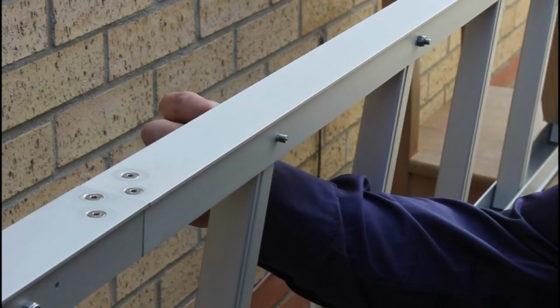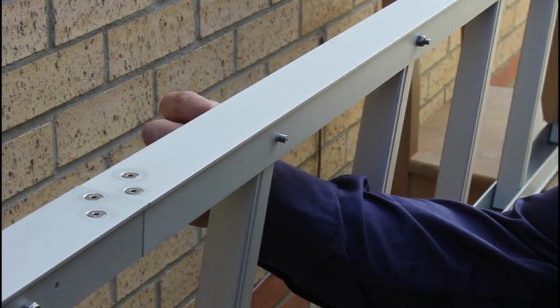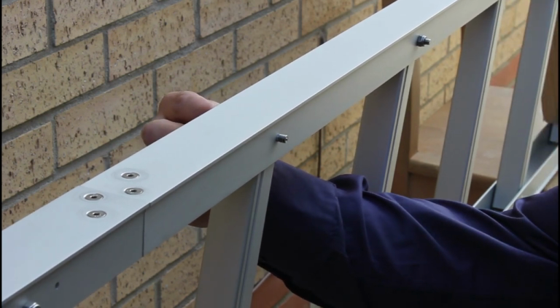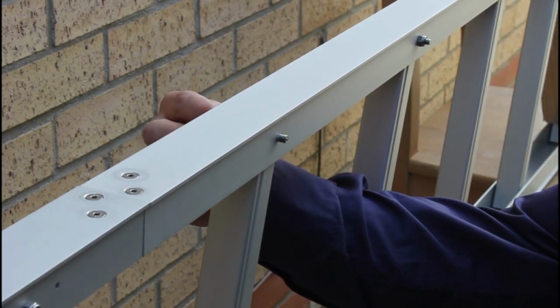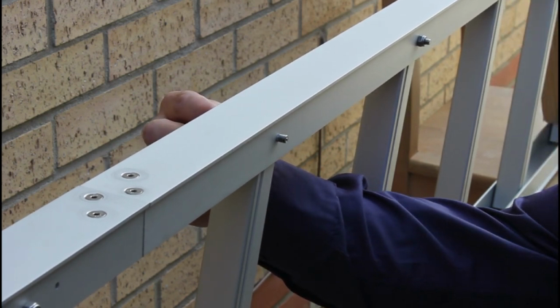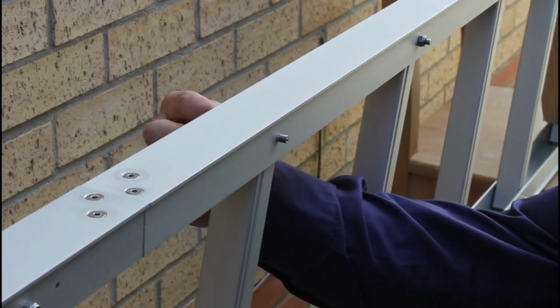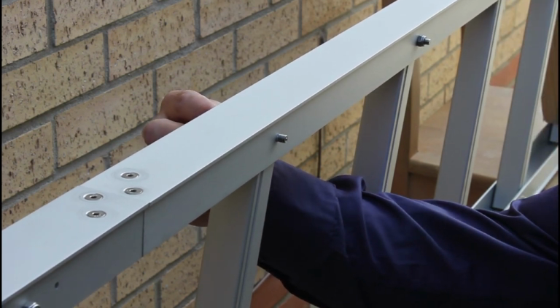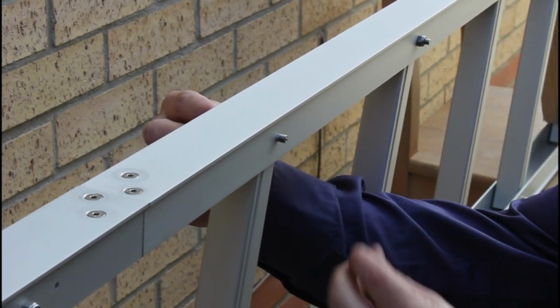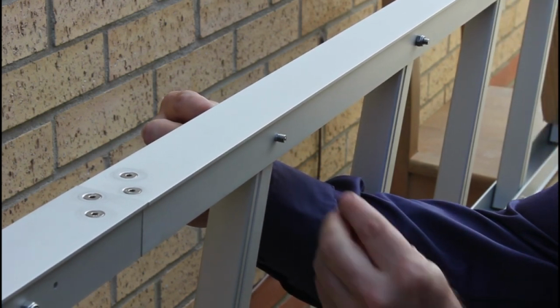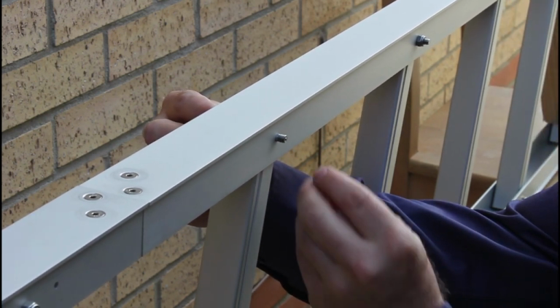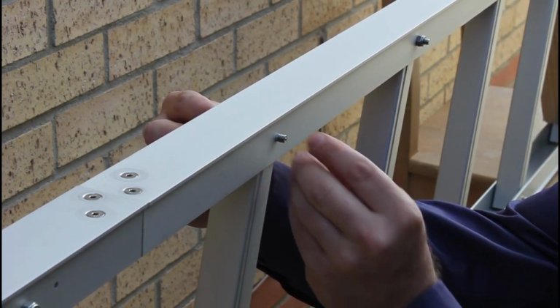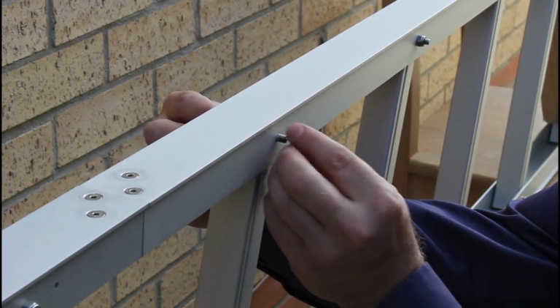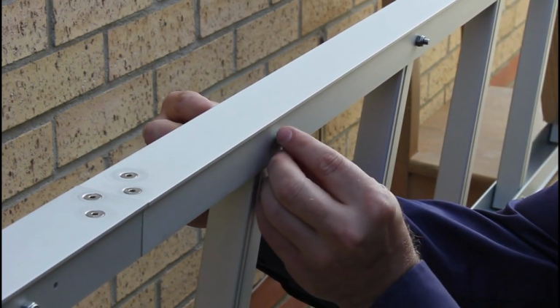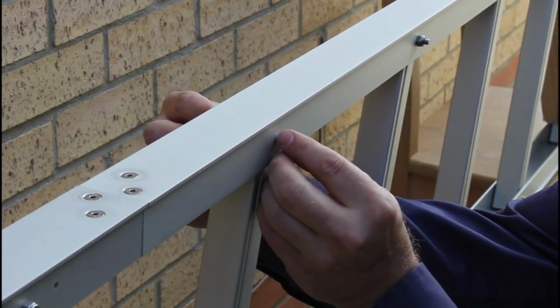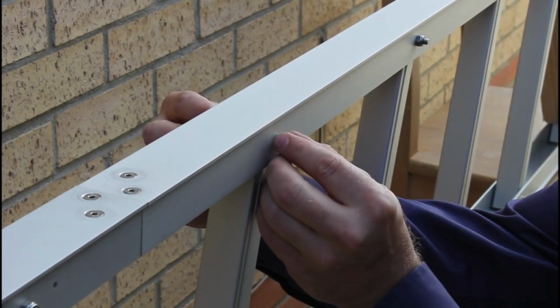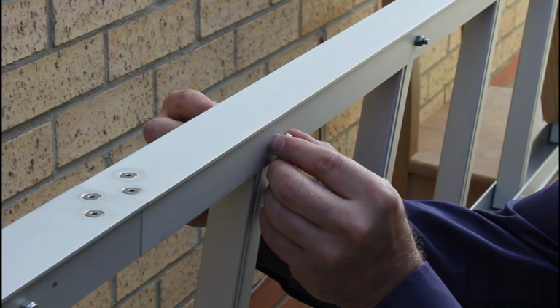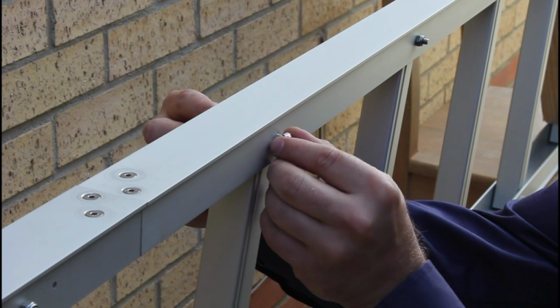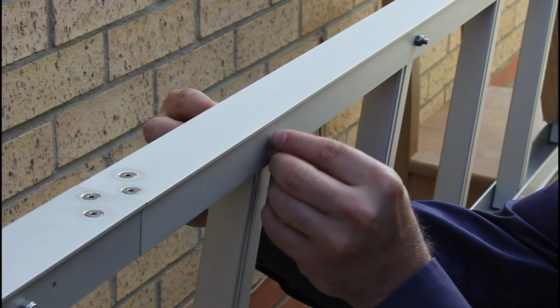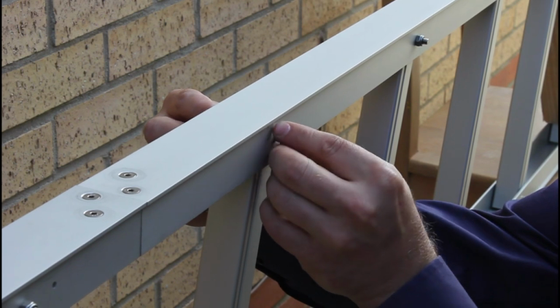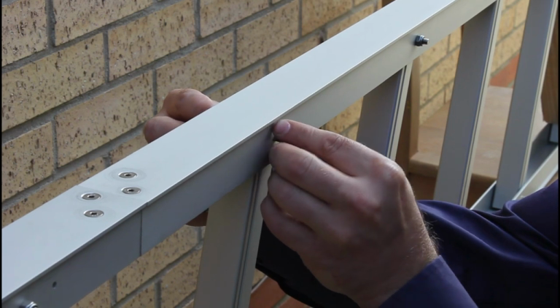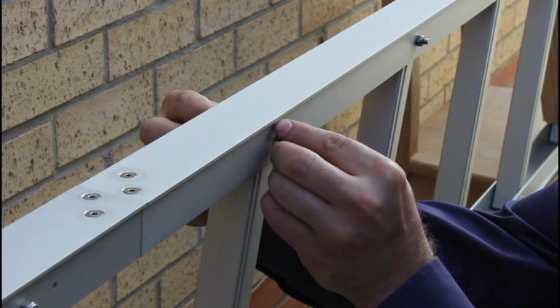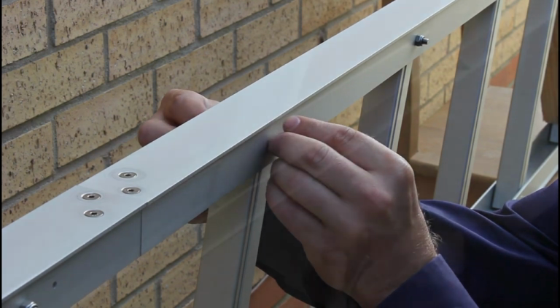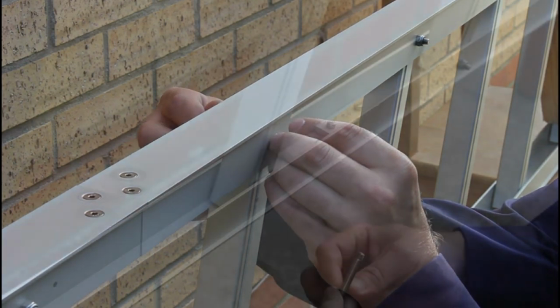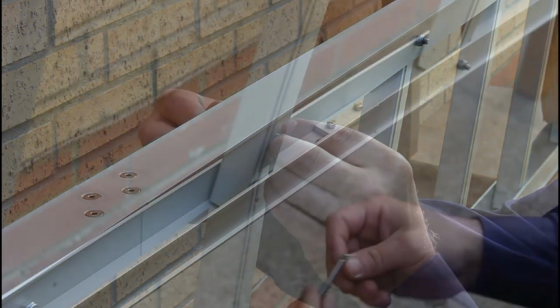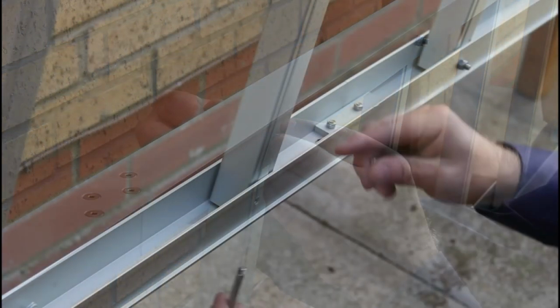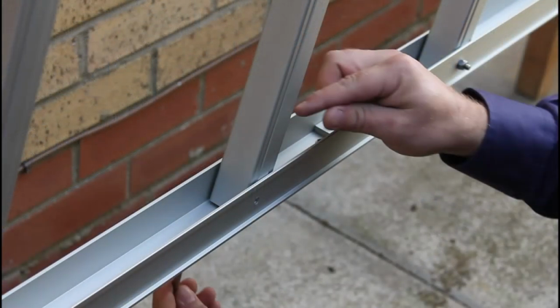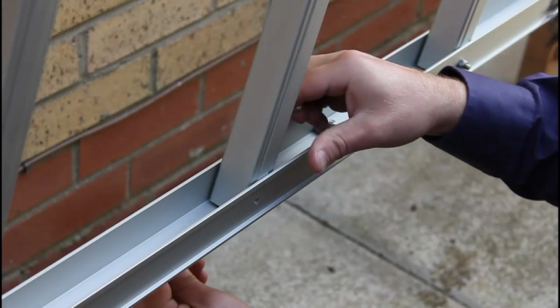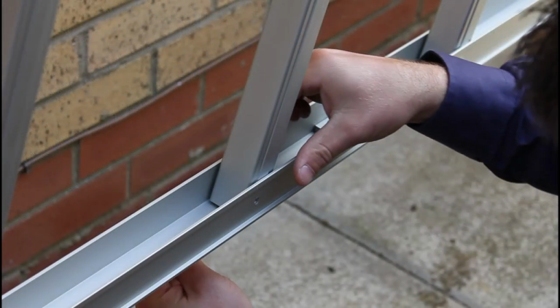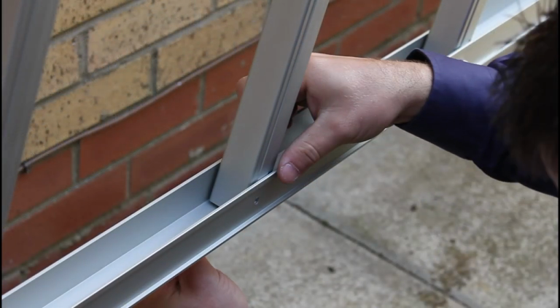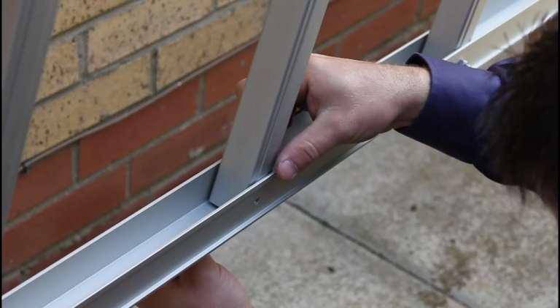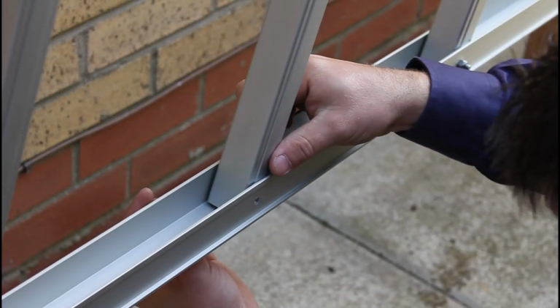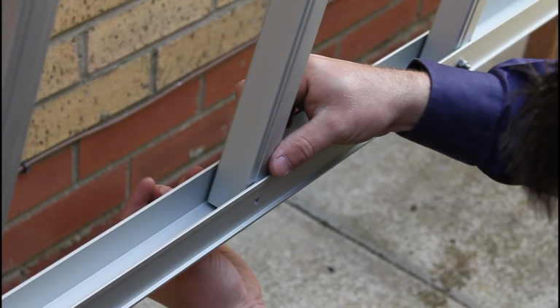For correct orientation of the rung, please see the rungs either side.